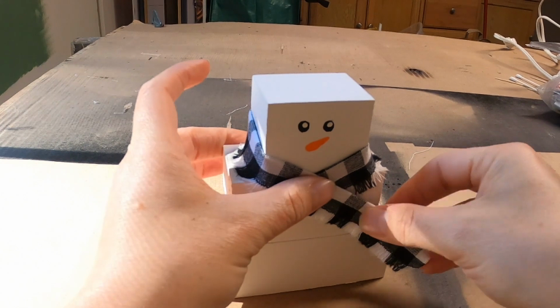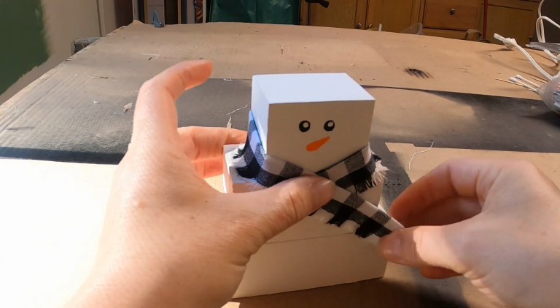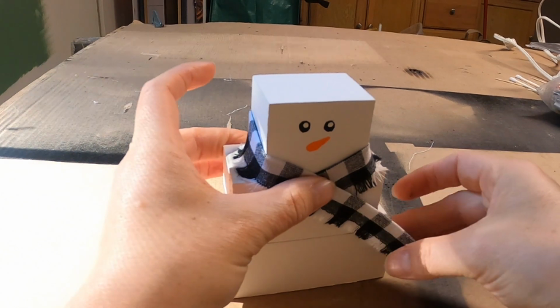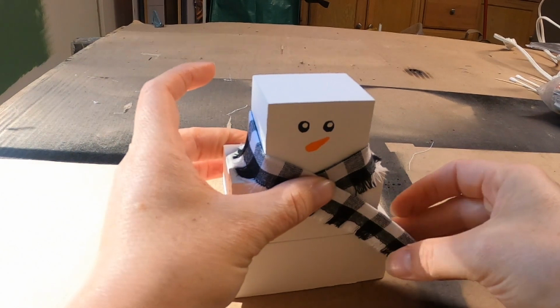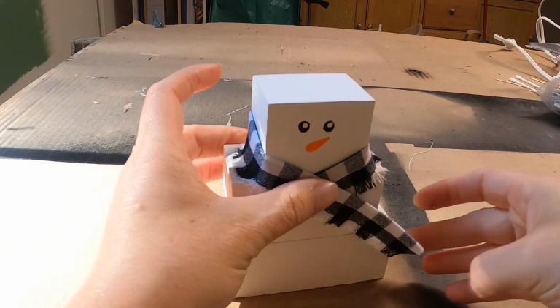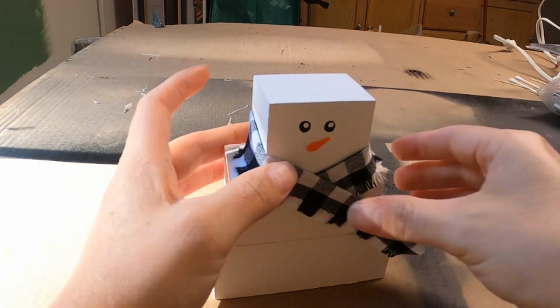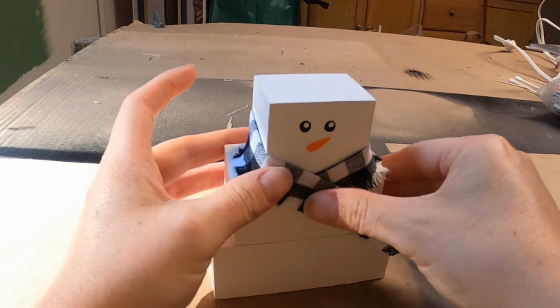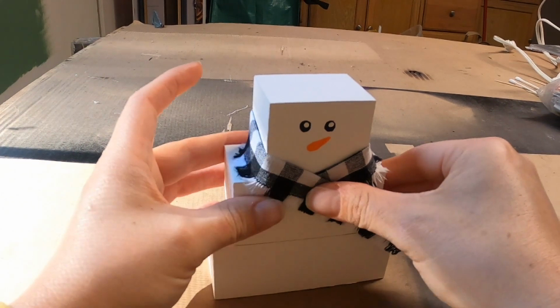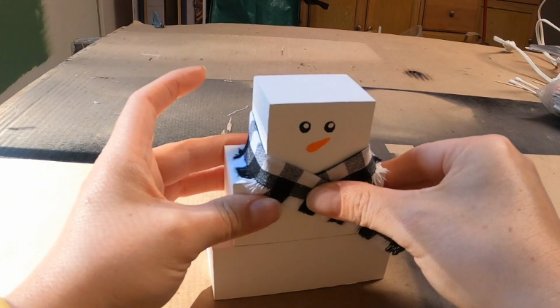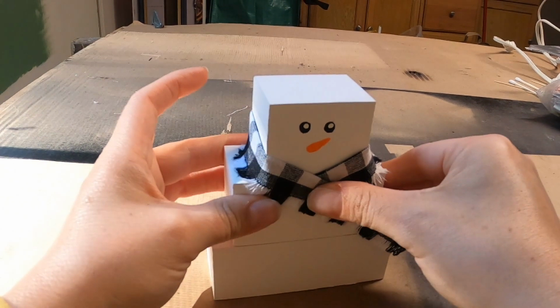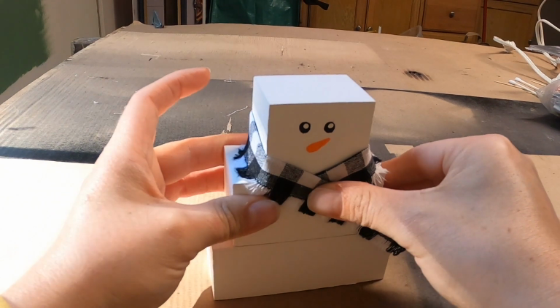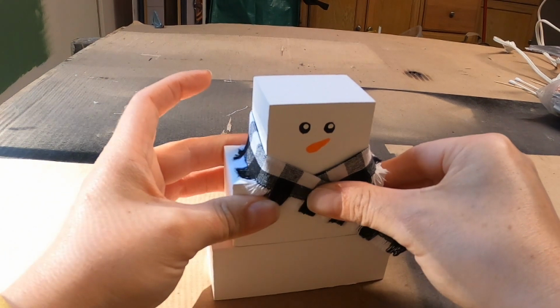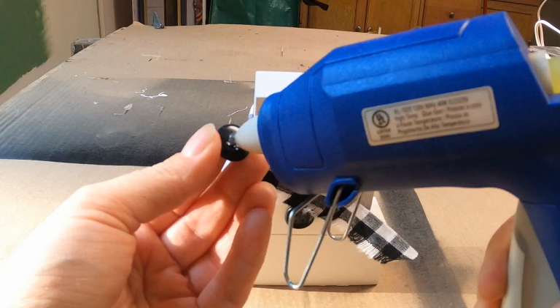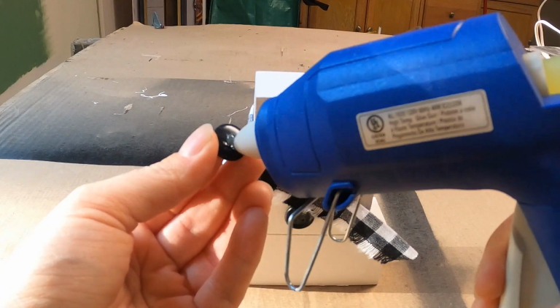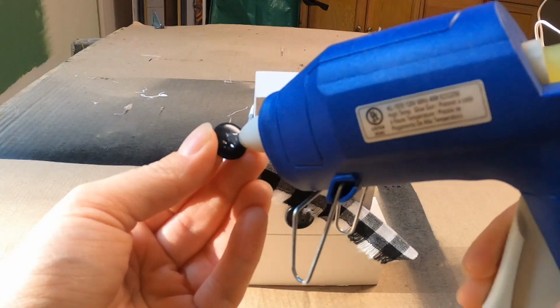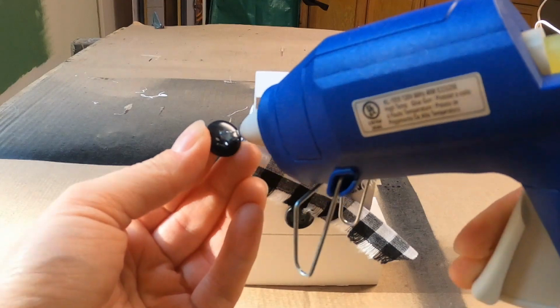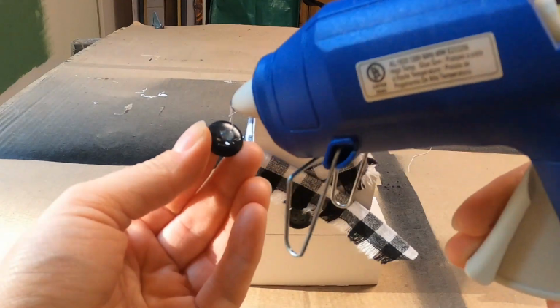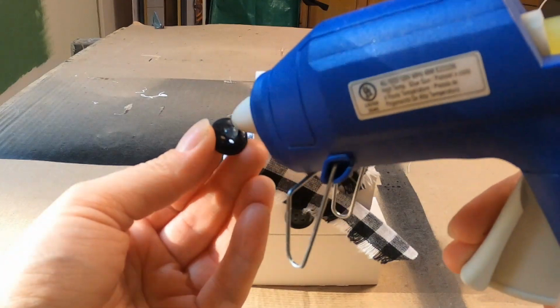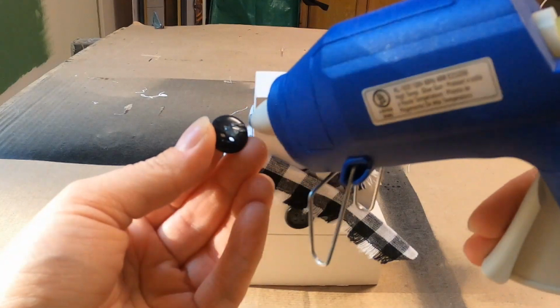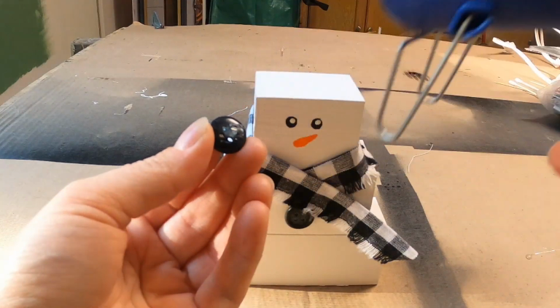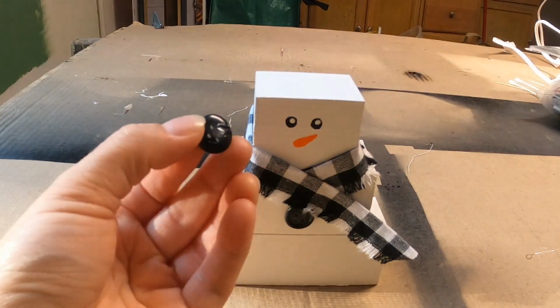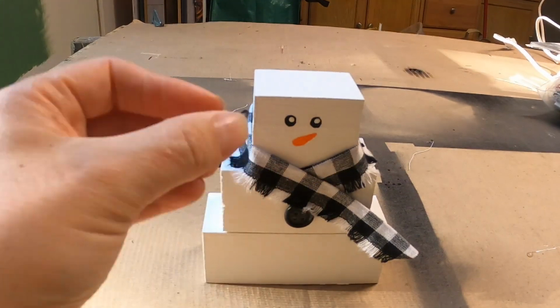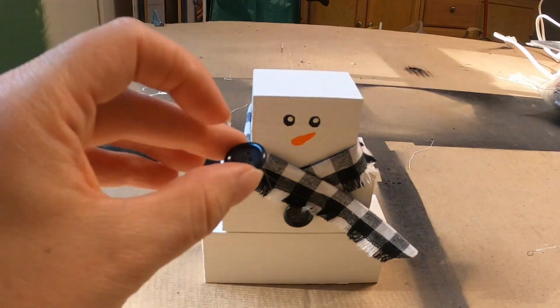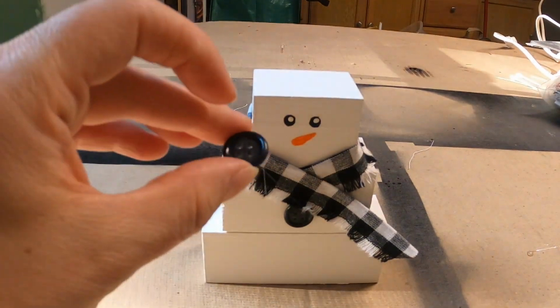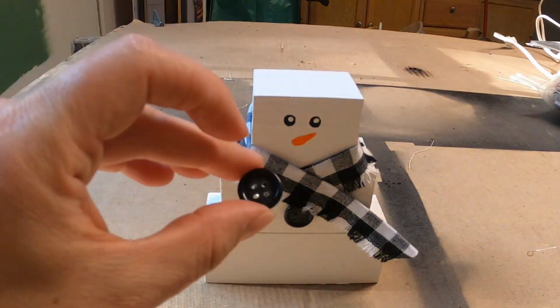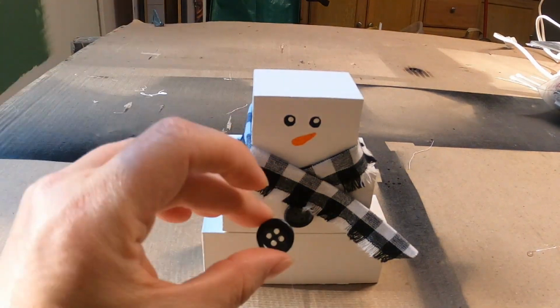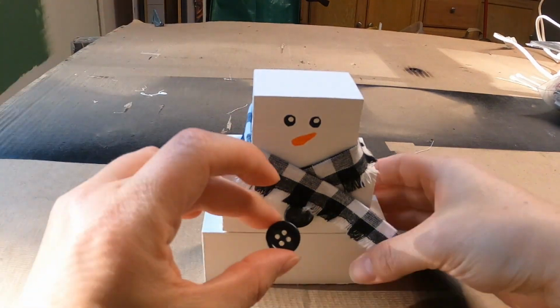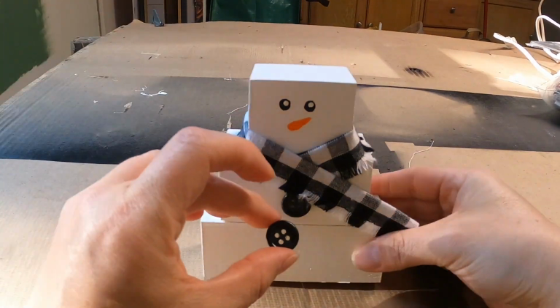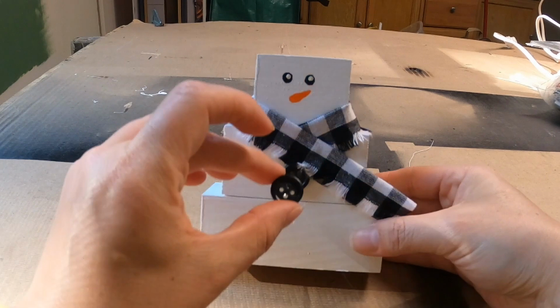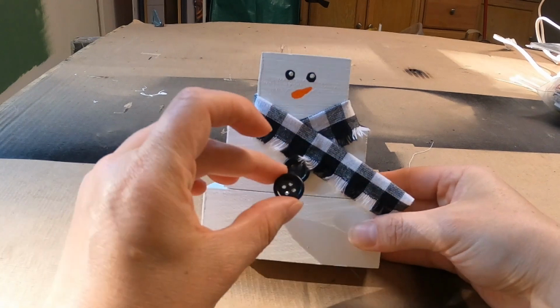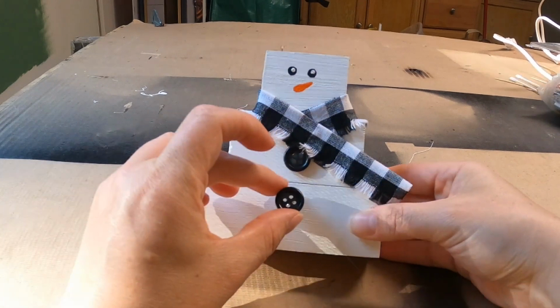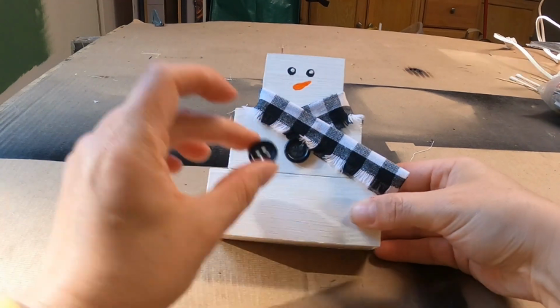The buttons were also applied with hot glue. You will want to apply pressure for a couple of seconds to make sure that they stay on.